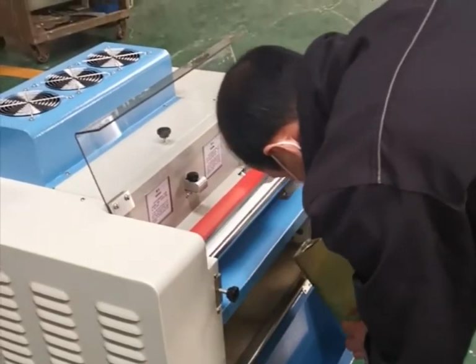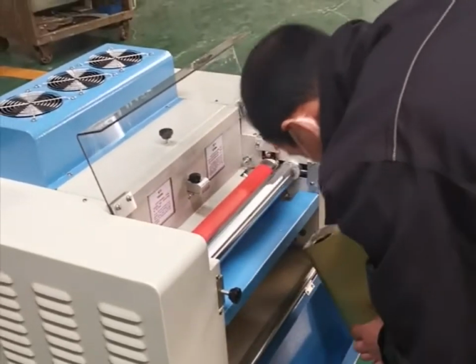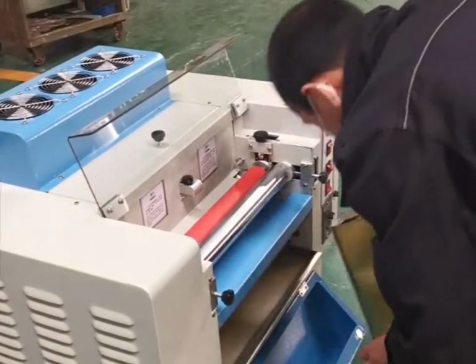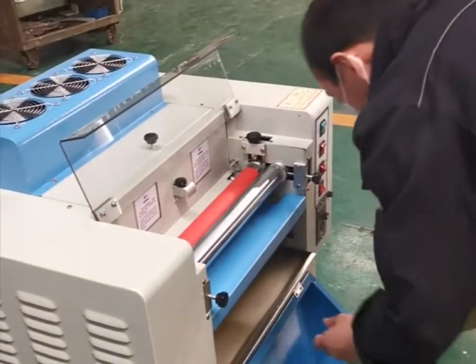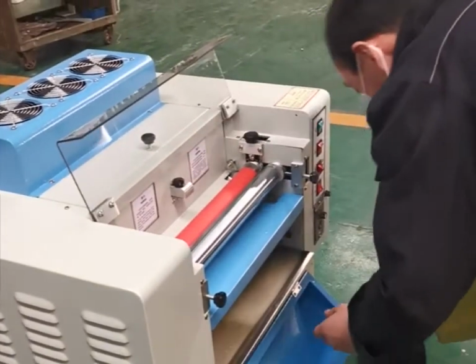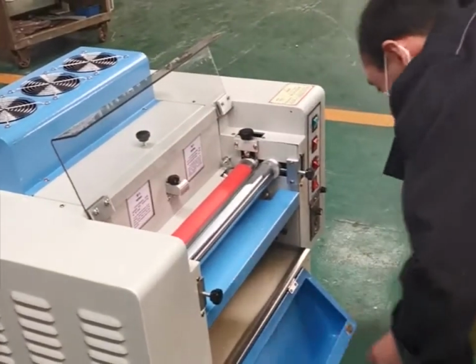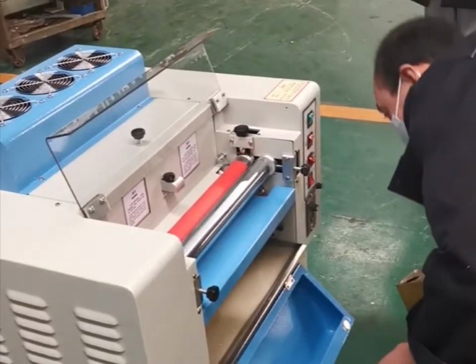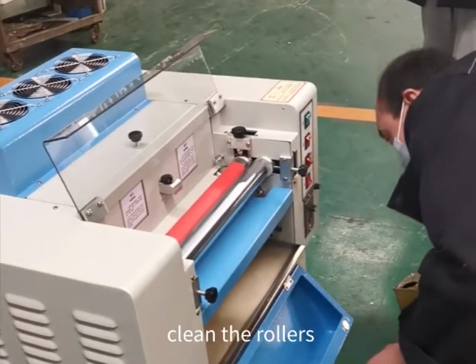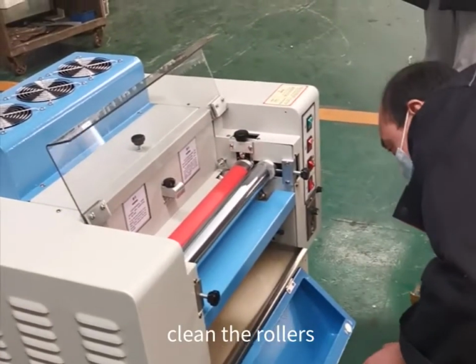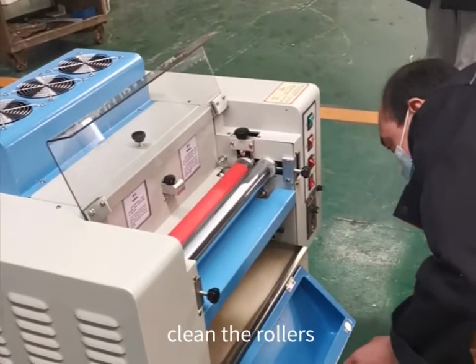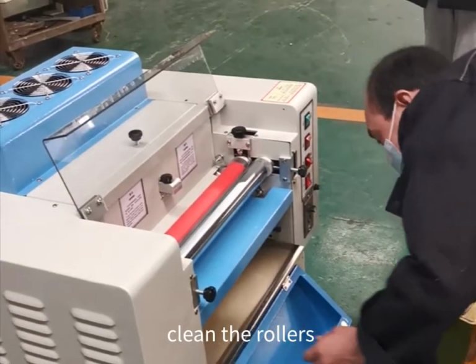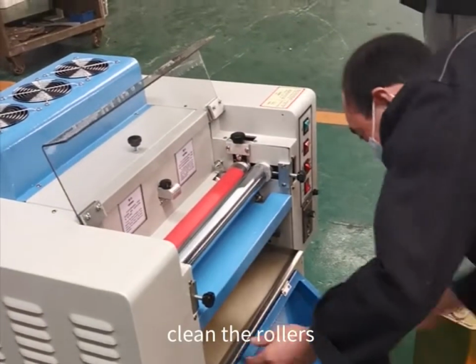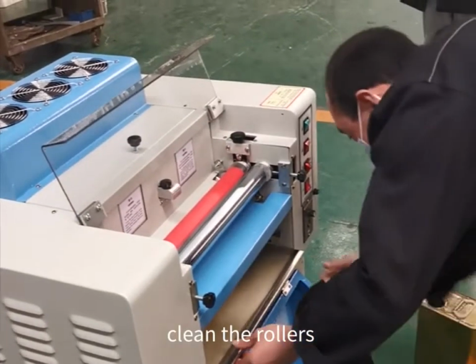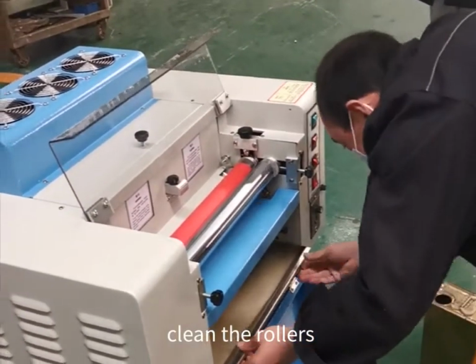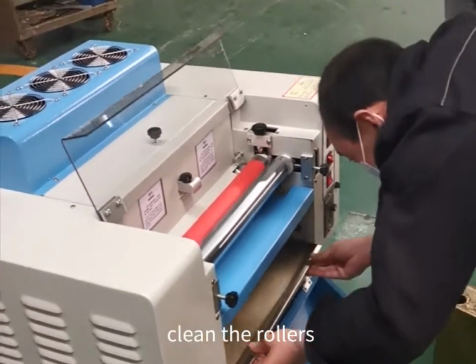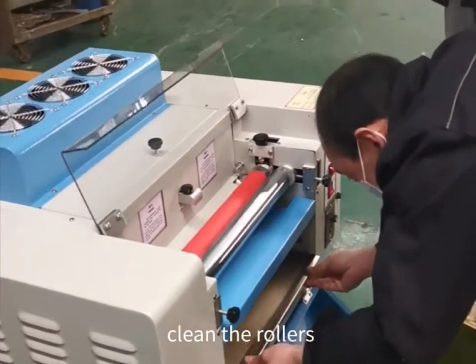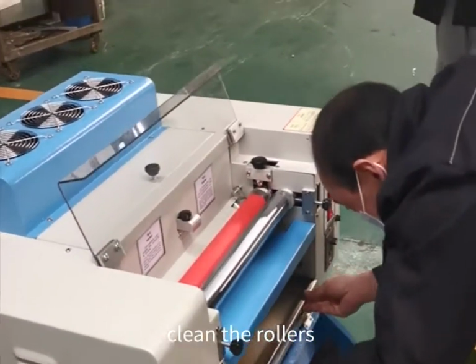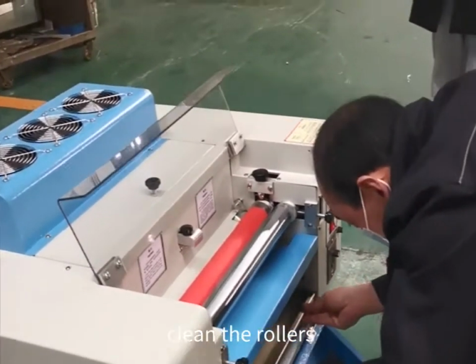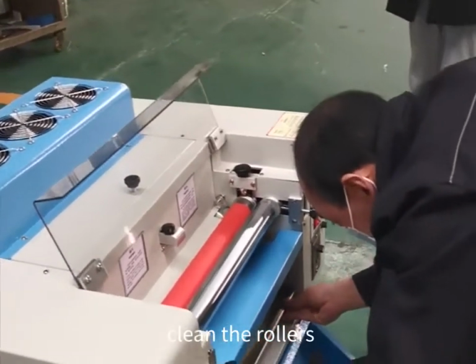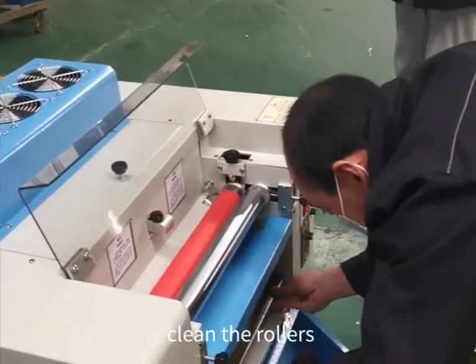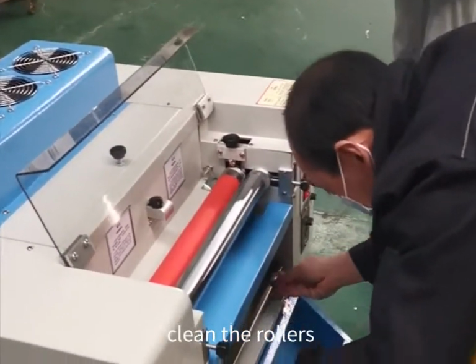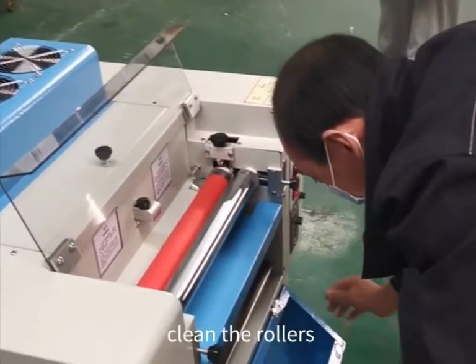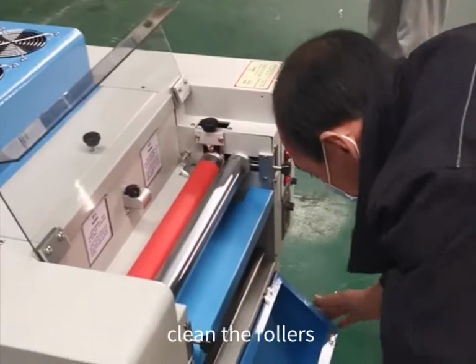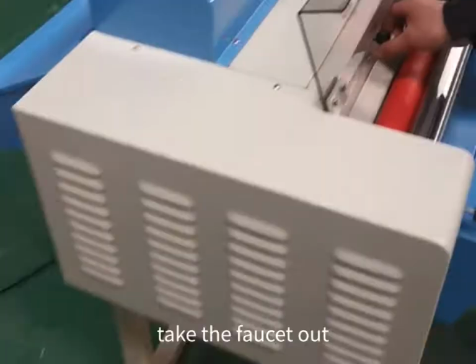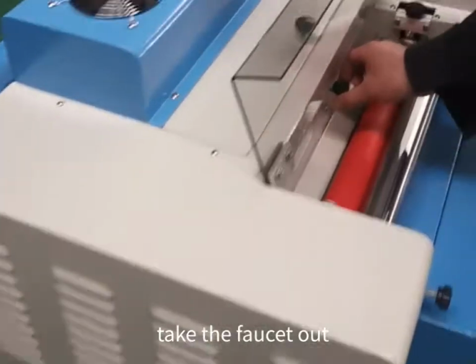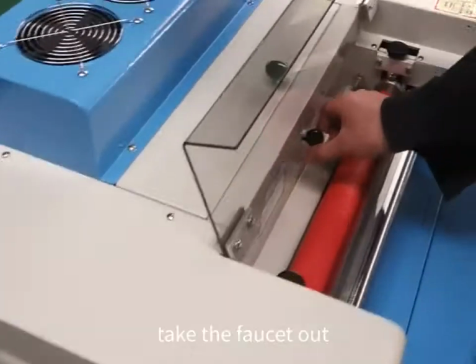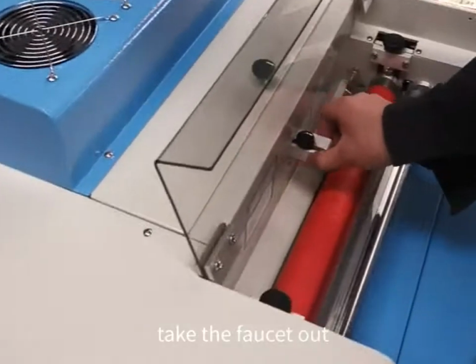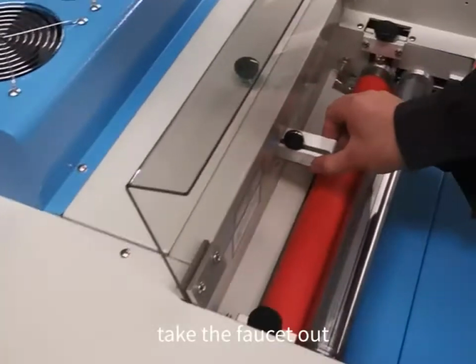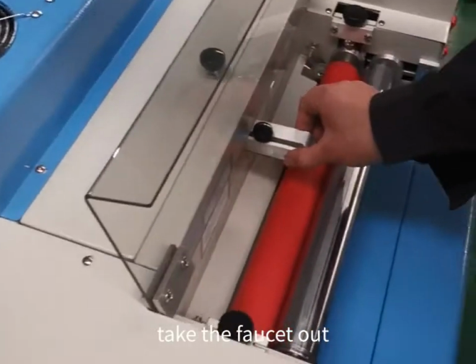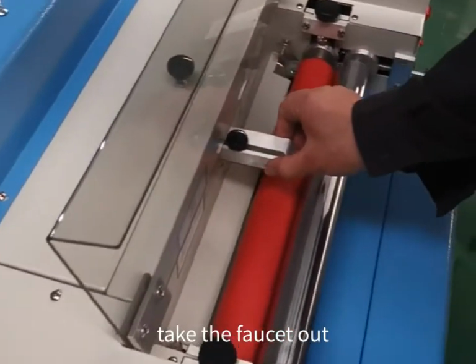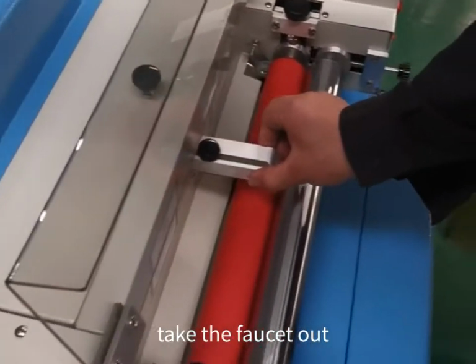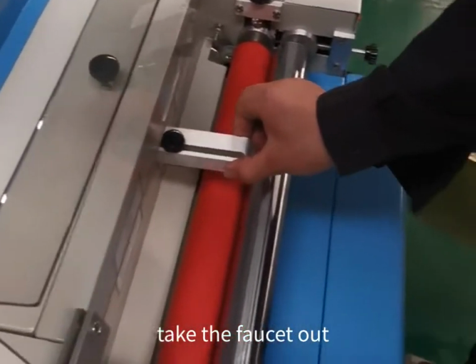After we put the UV liquid, we clean the rulers to be clean ones.